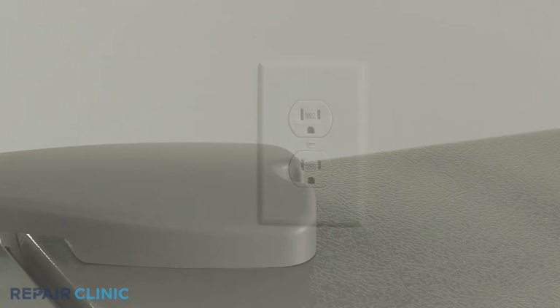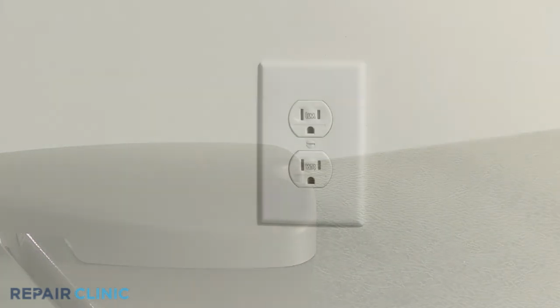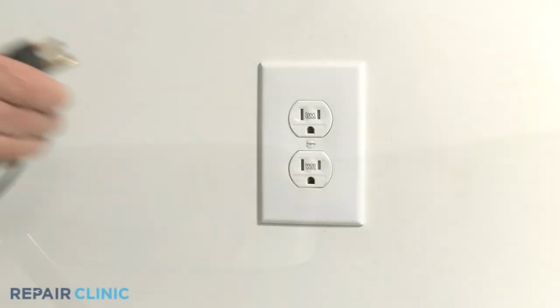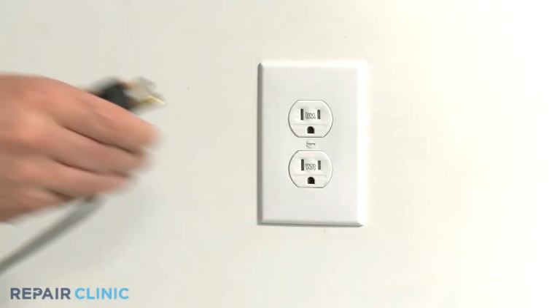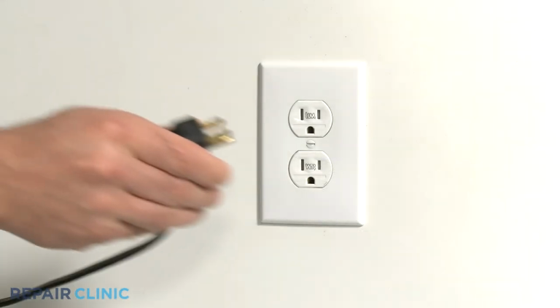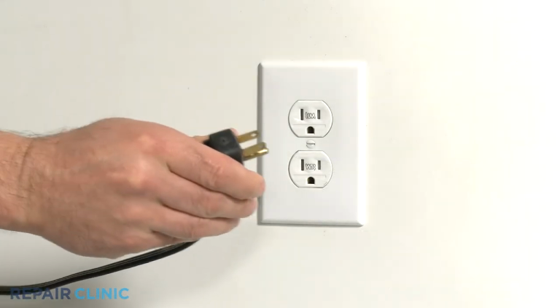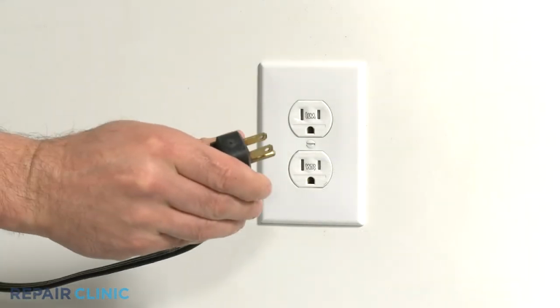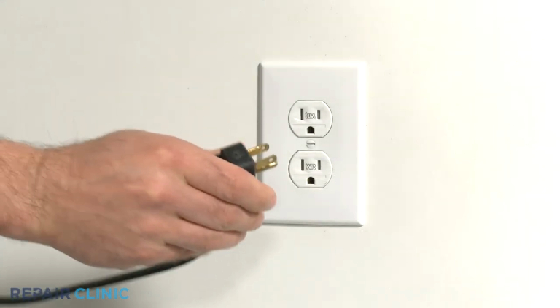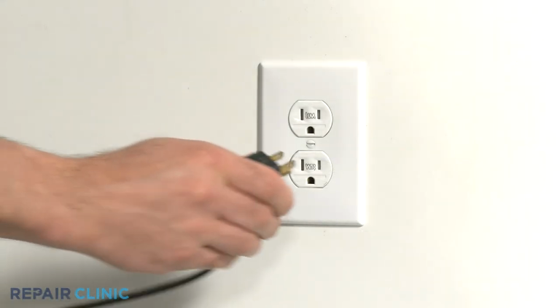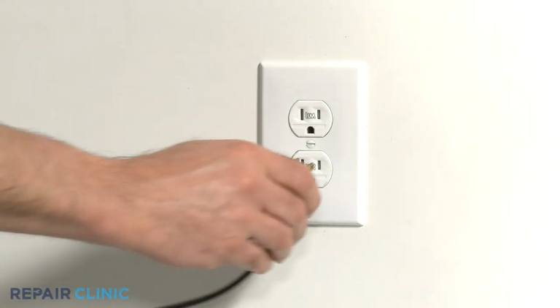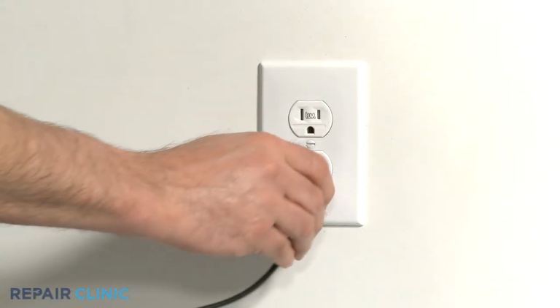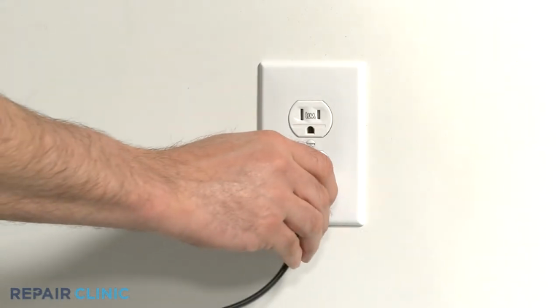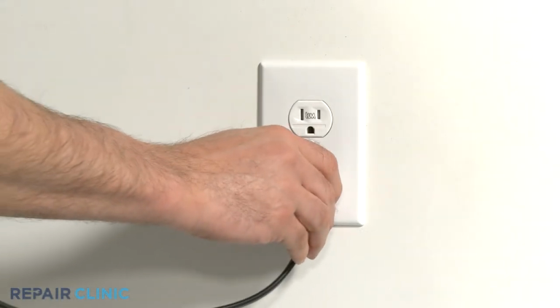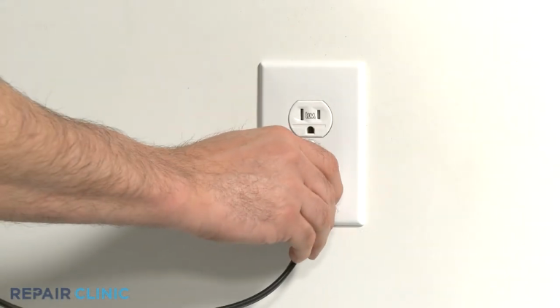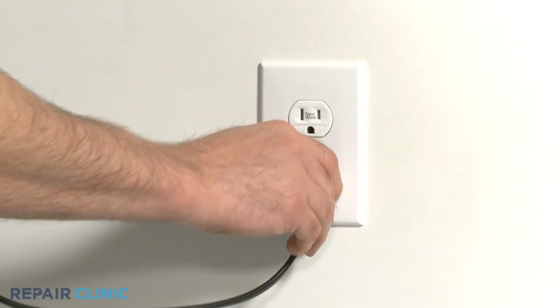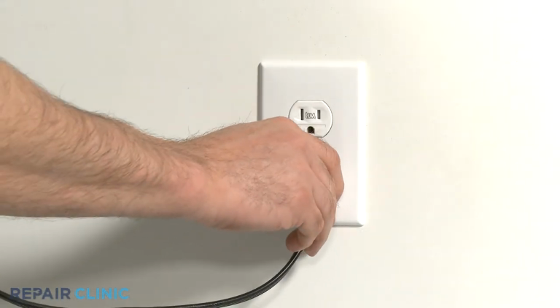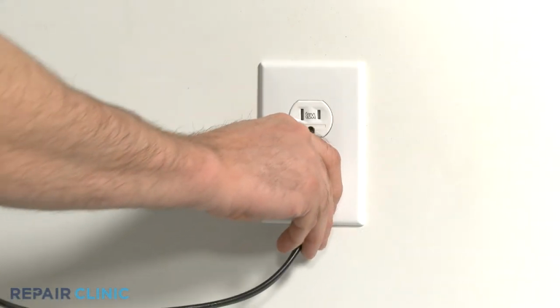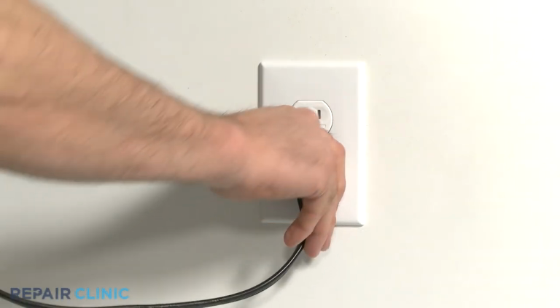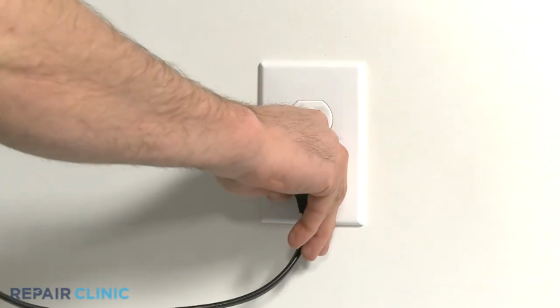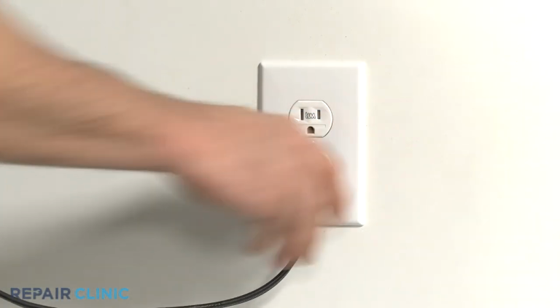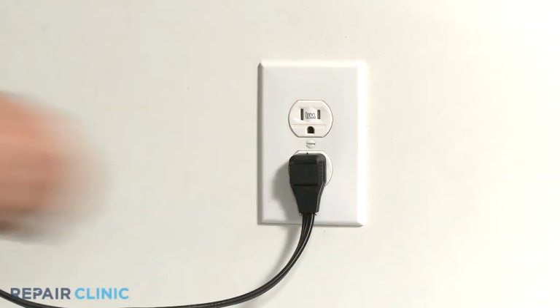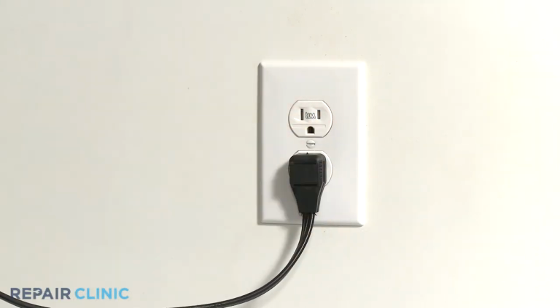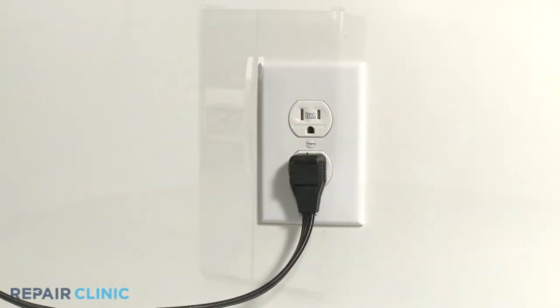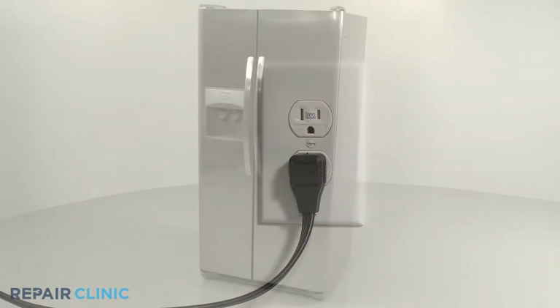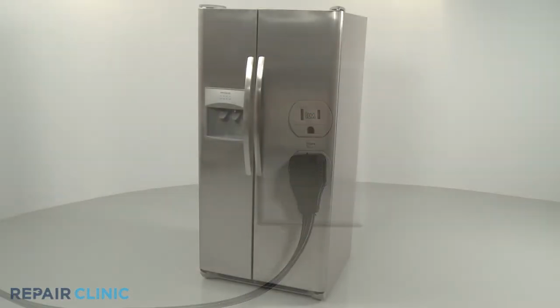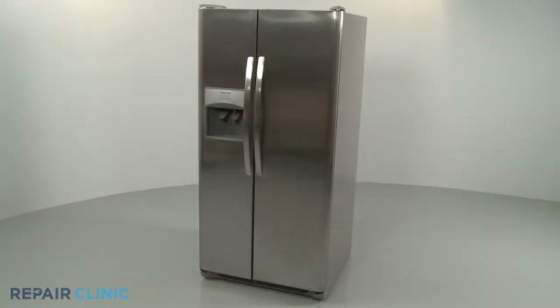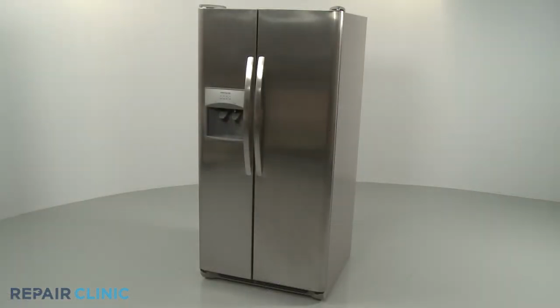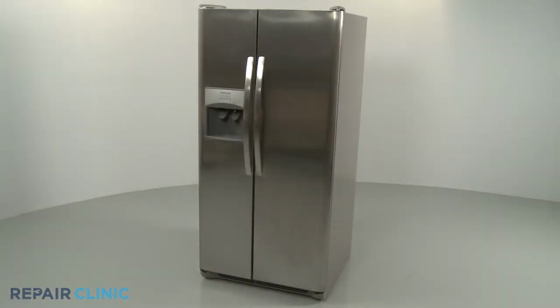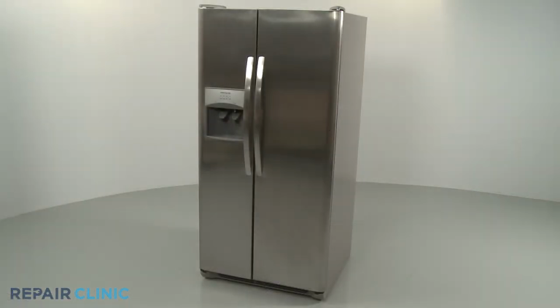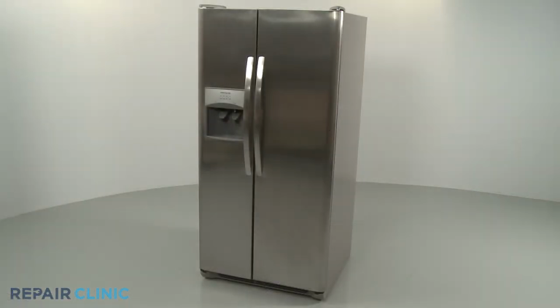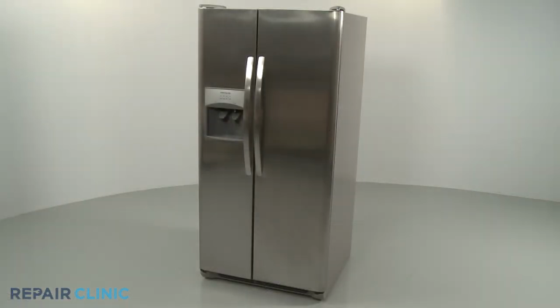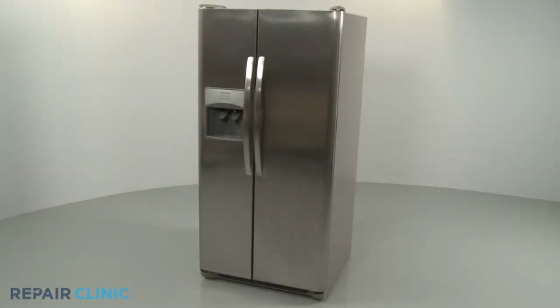Plug the power cord back in and your refrigerator should be ready for use.